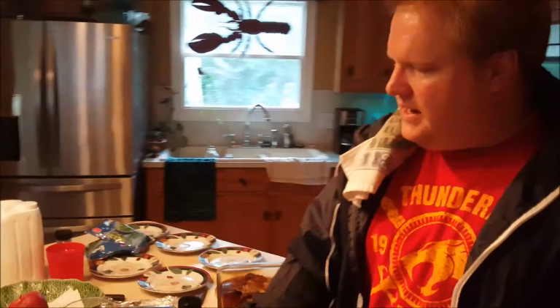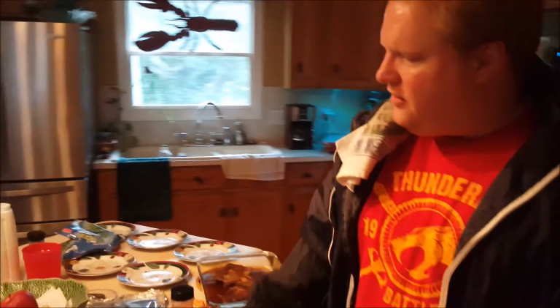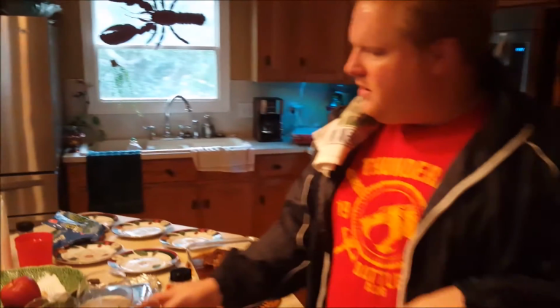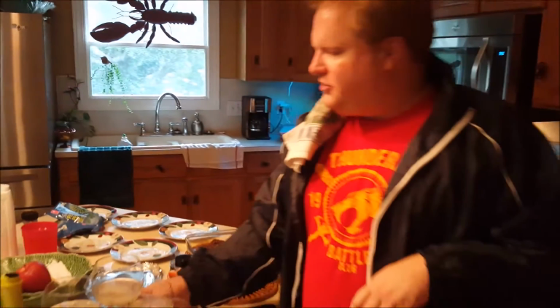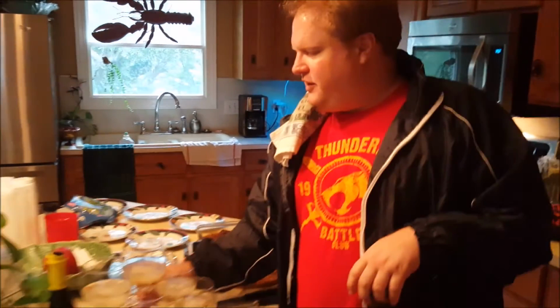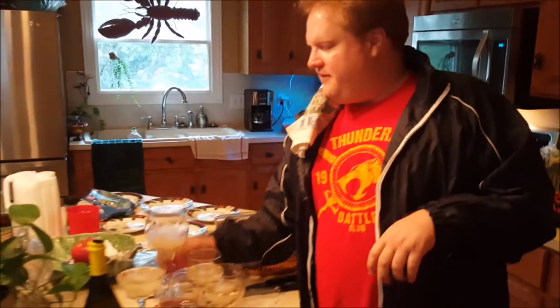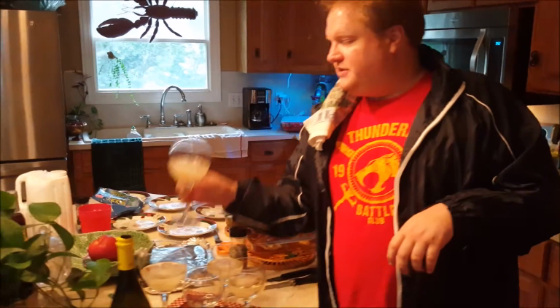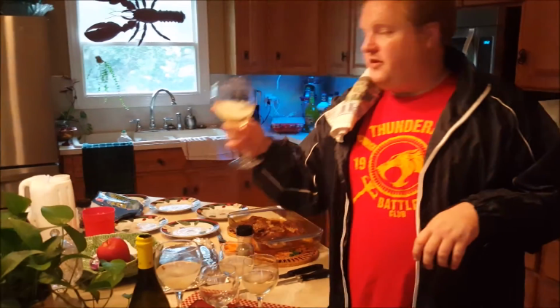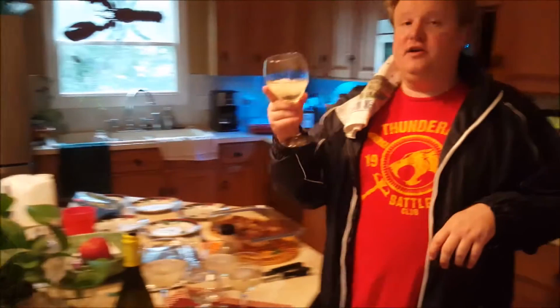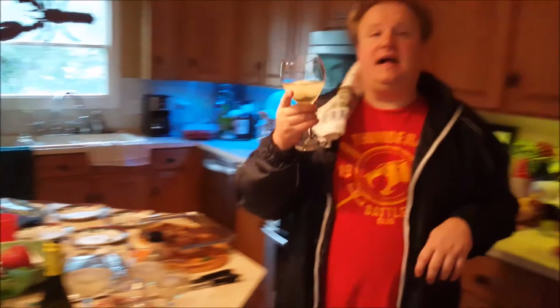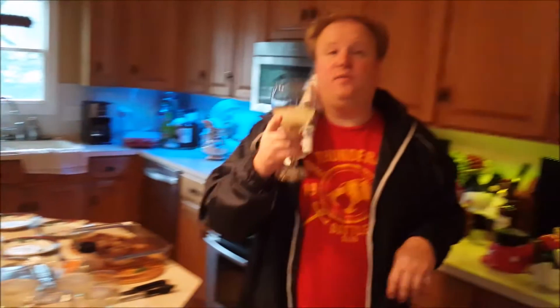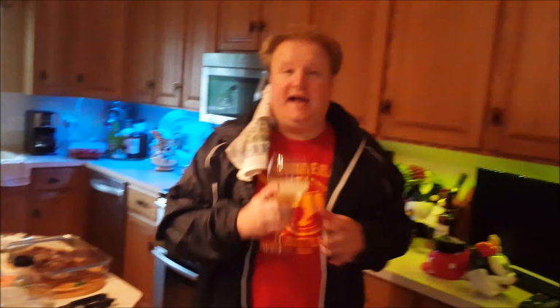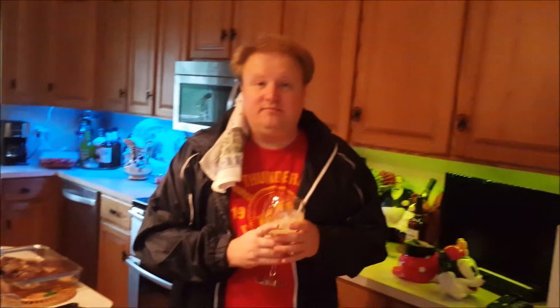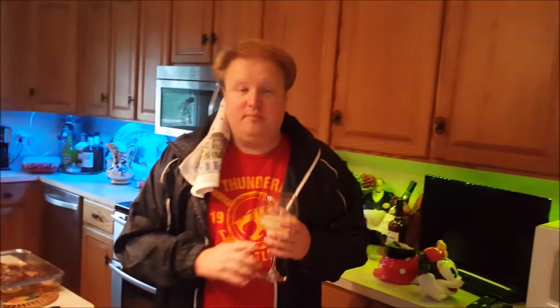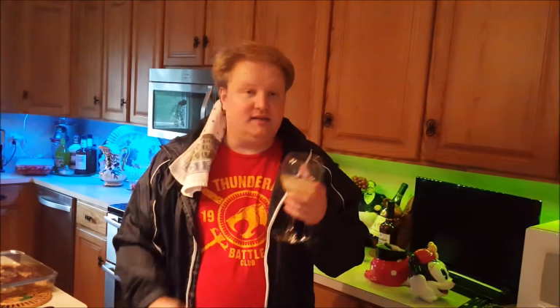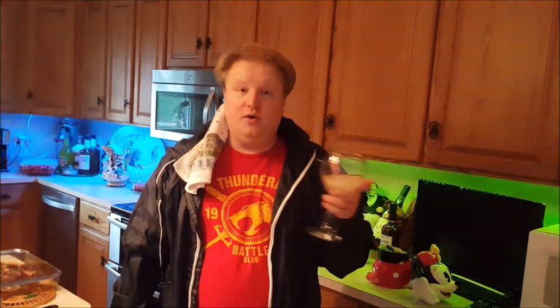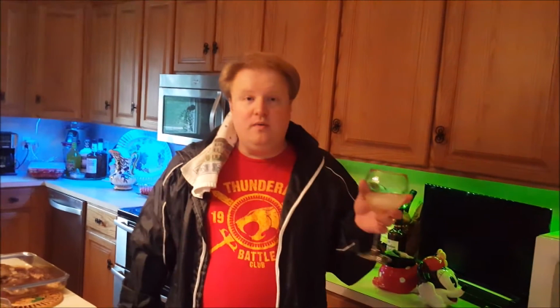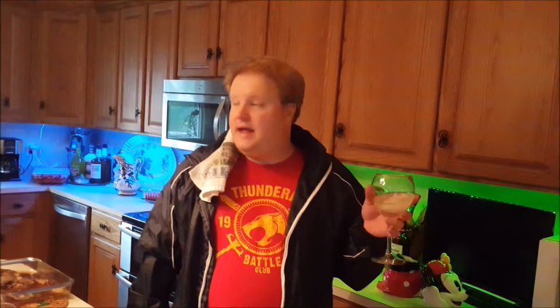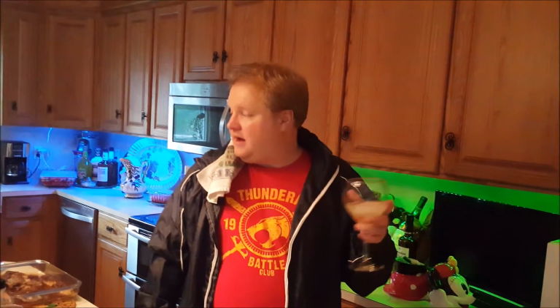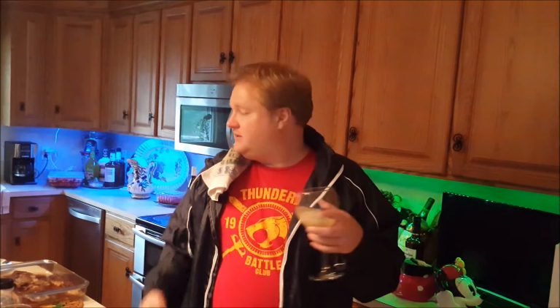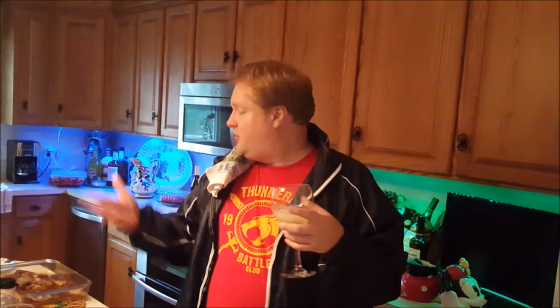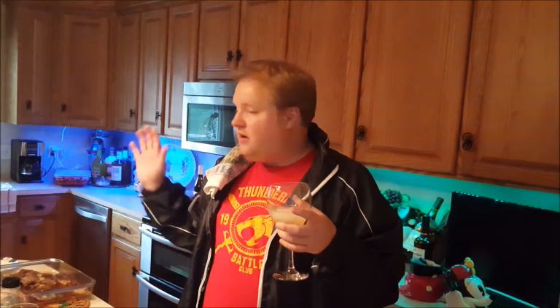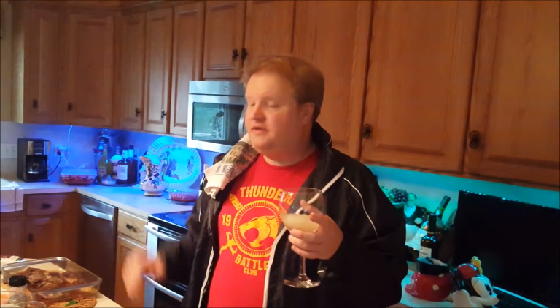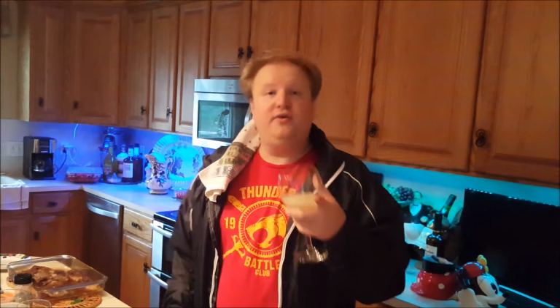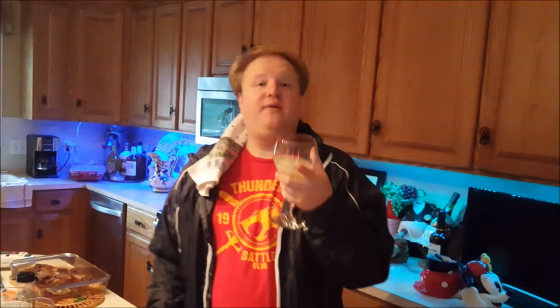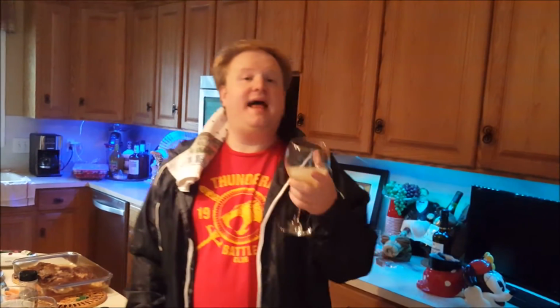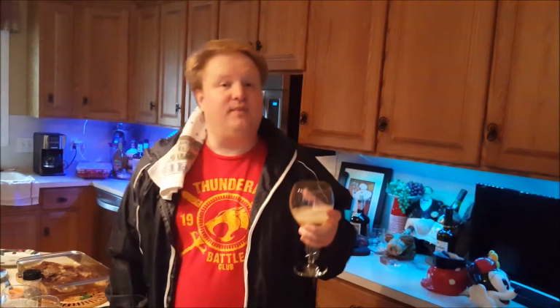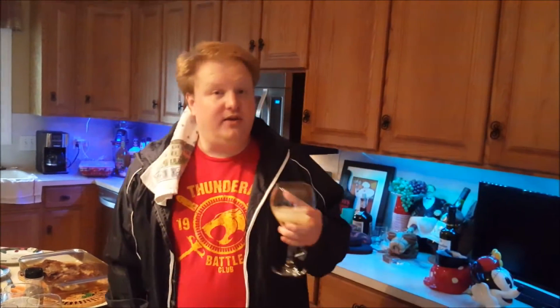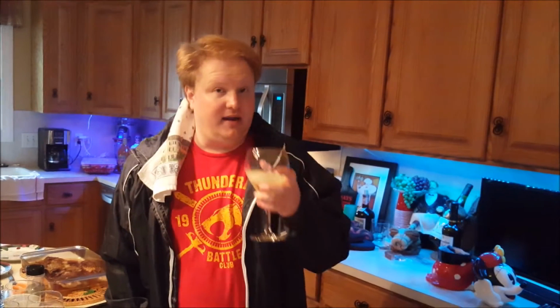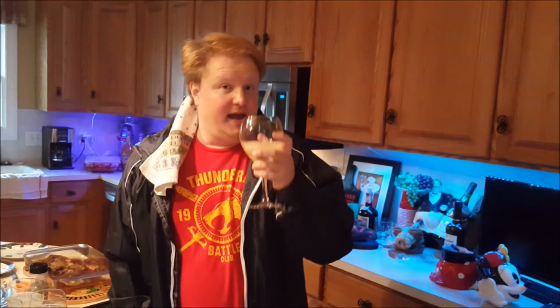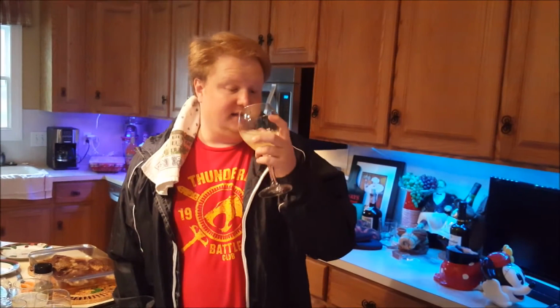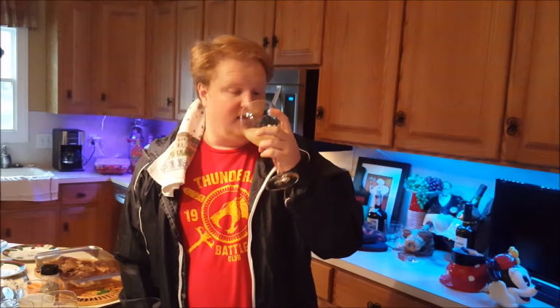Now you want to make sure that you have yourself a good glass of wine, because who the heck wants to cook all this food and not relax while doing it? That's good.